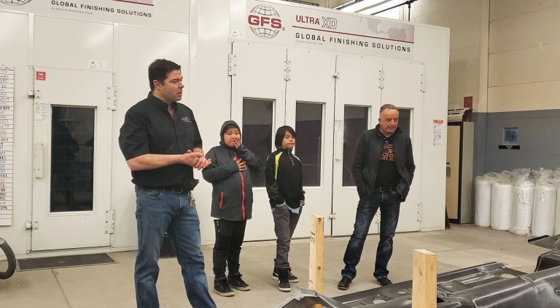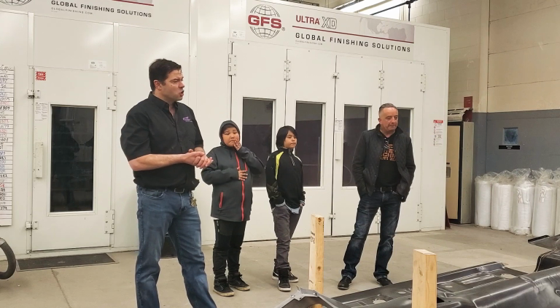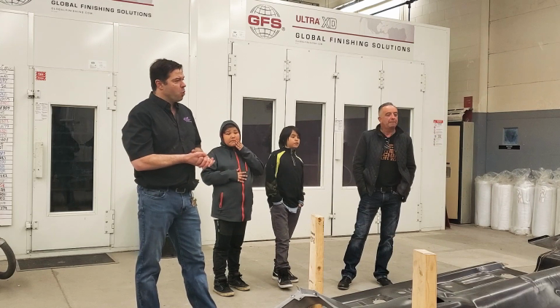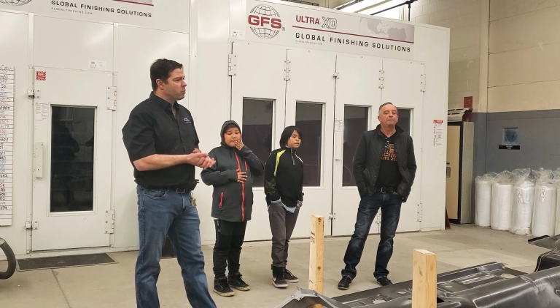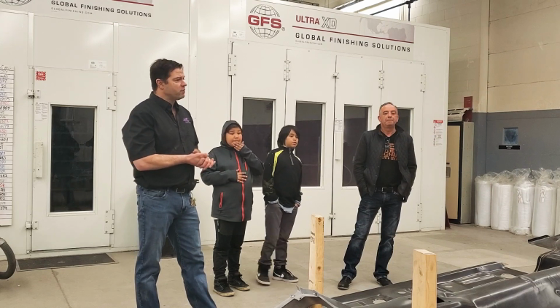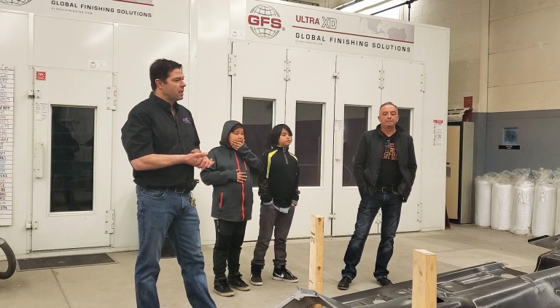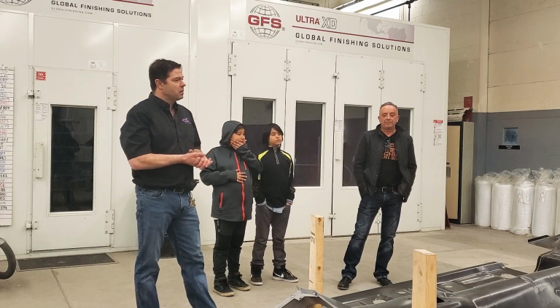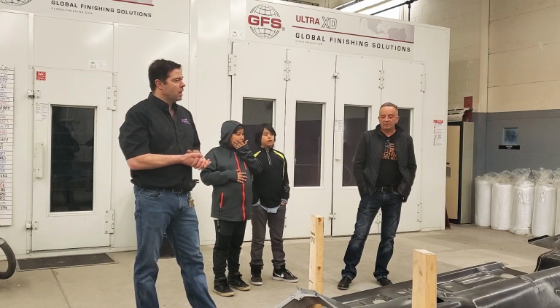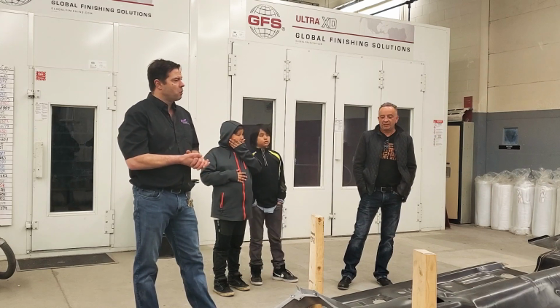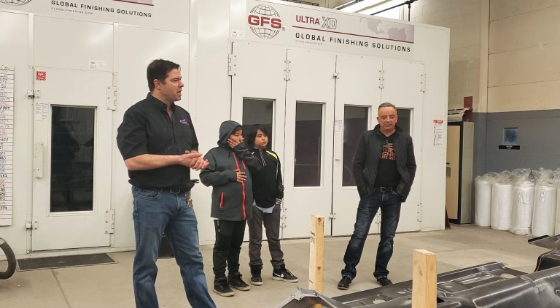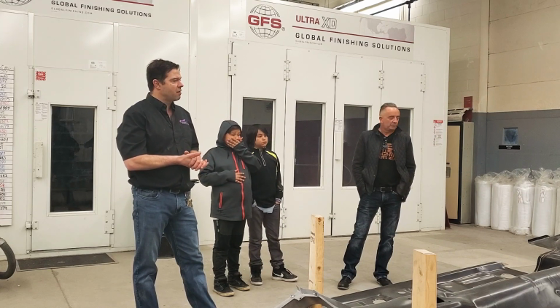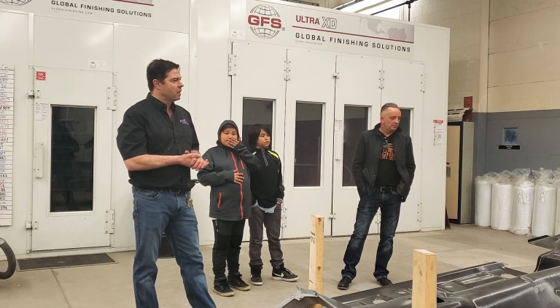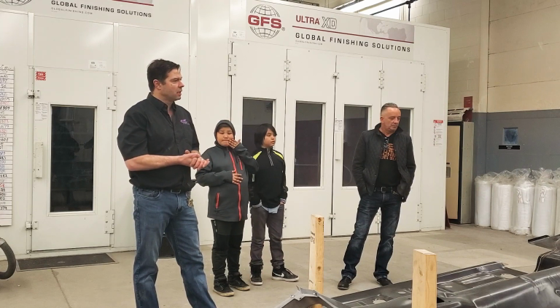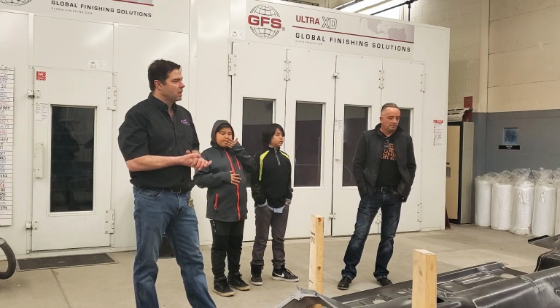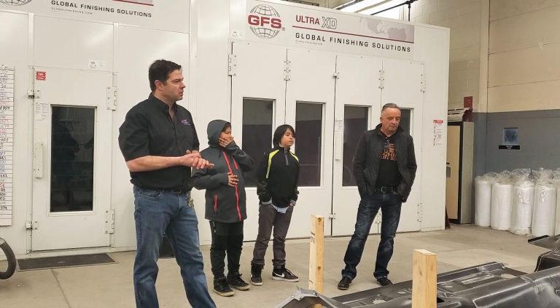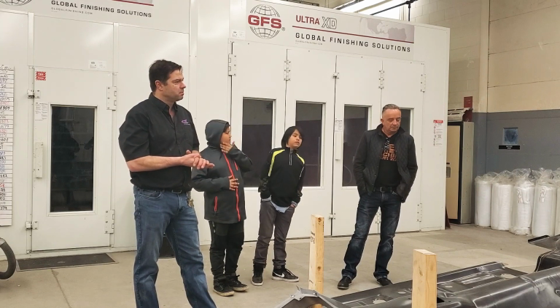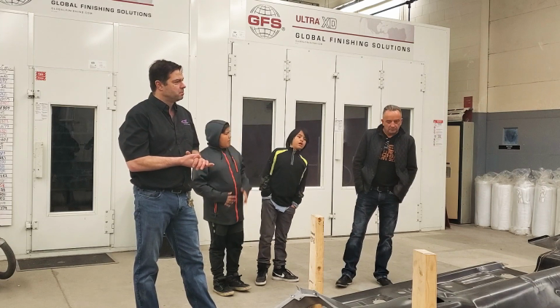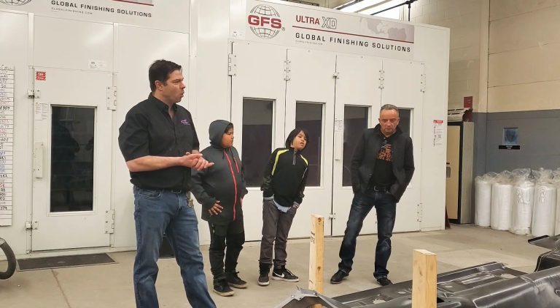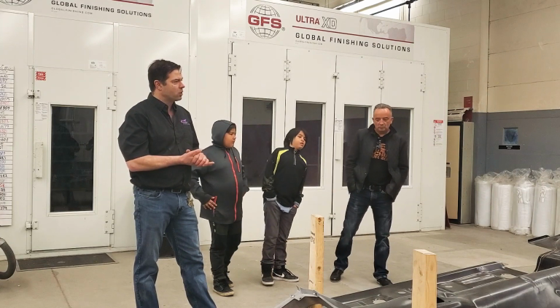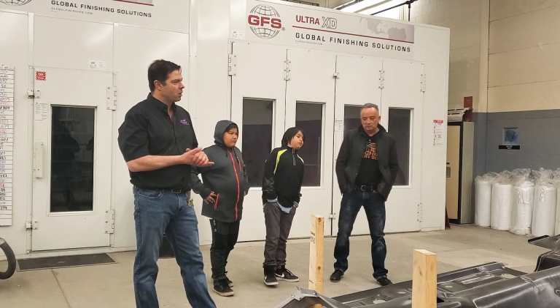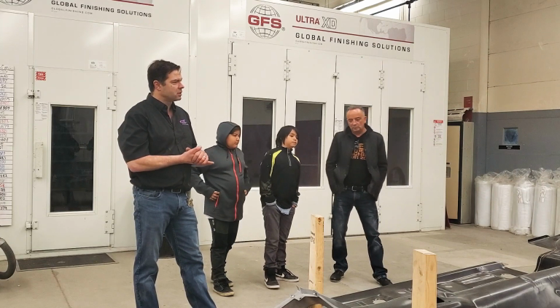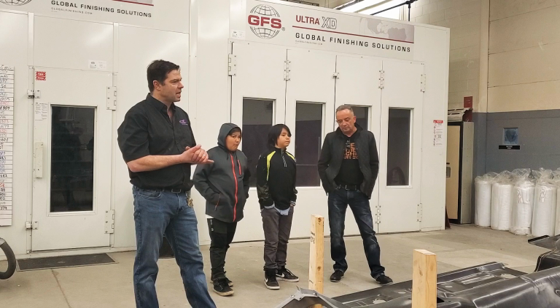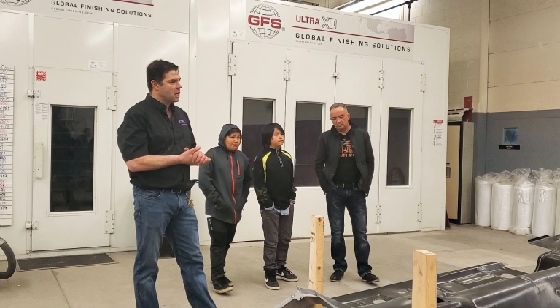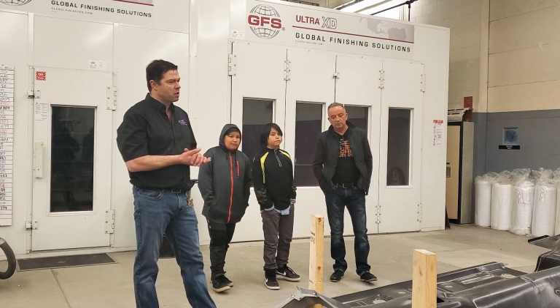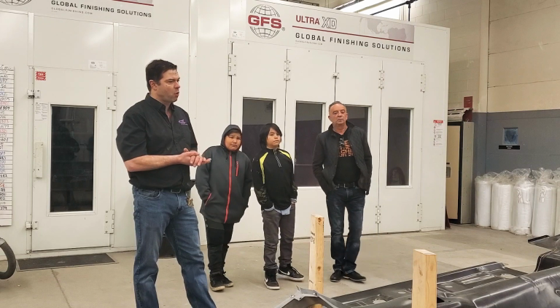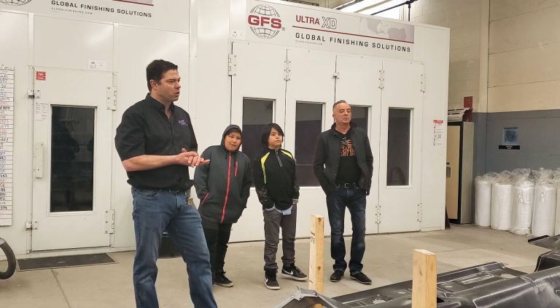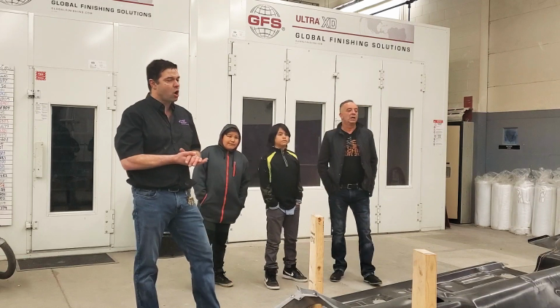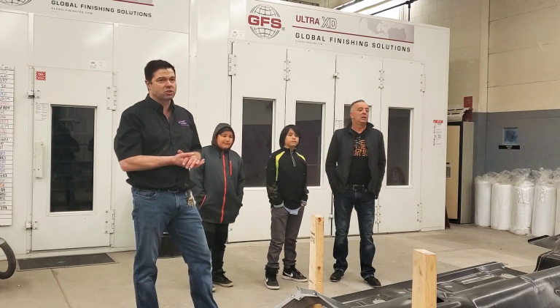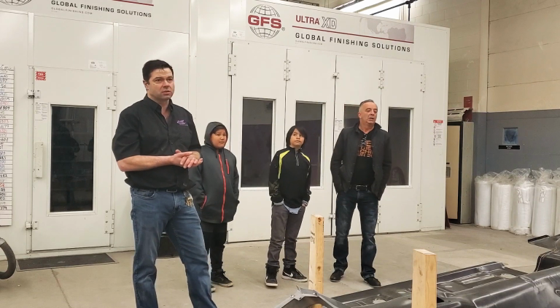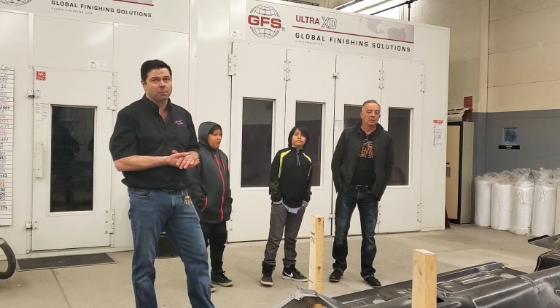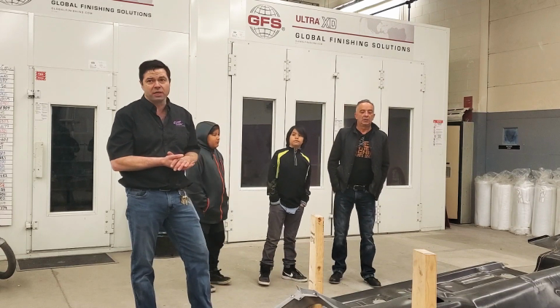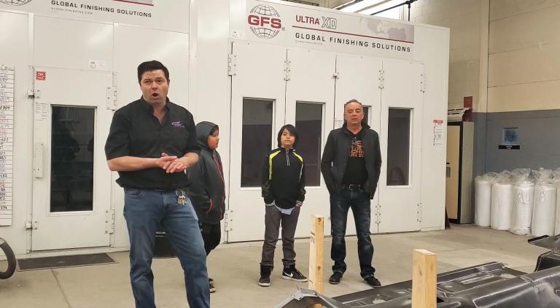So what we have done — we placed an order down in the States, and we have ordered almost the complete car.